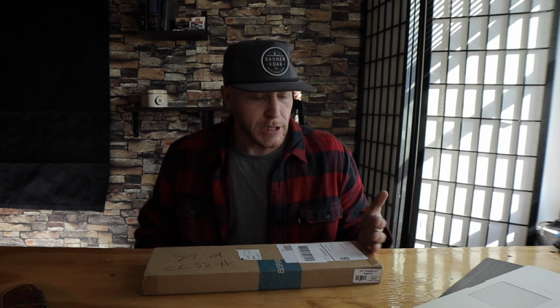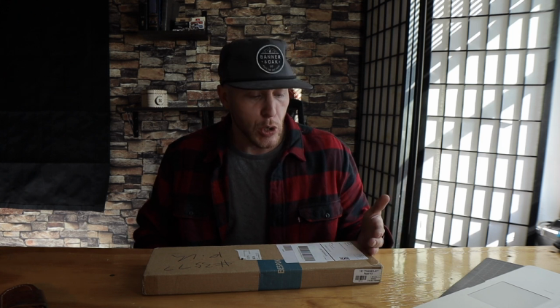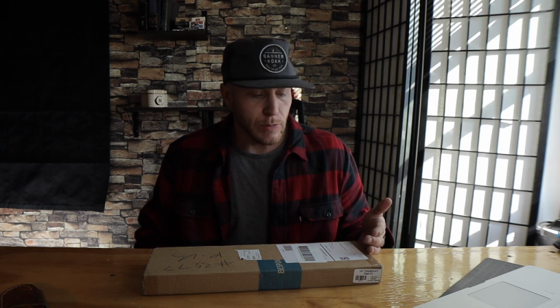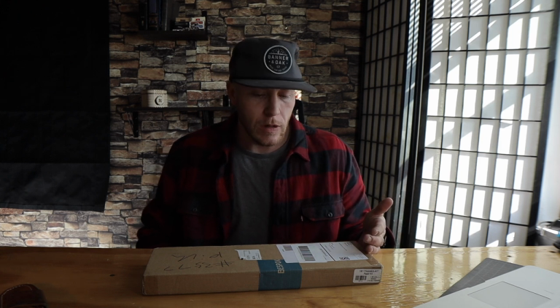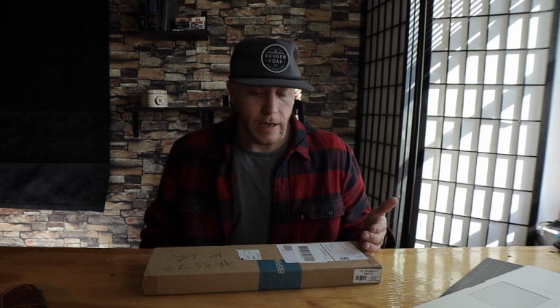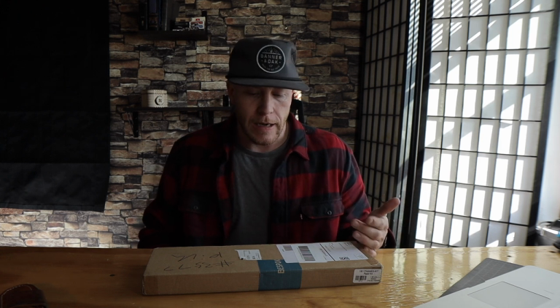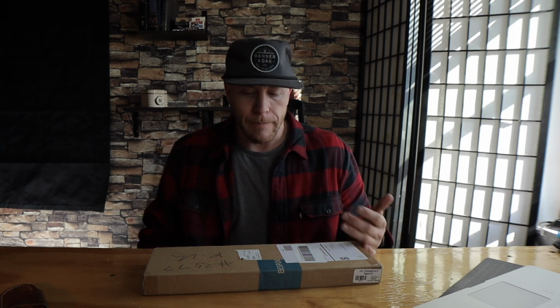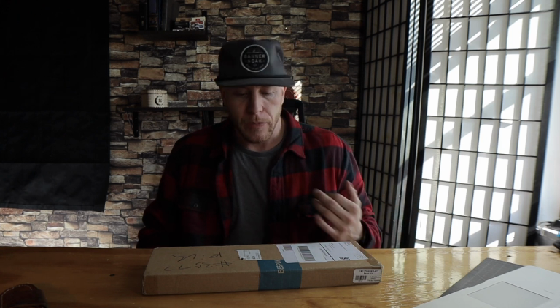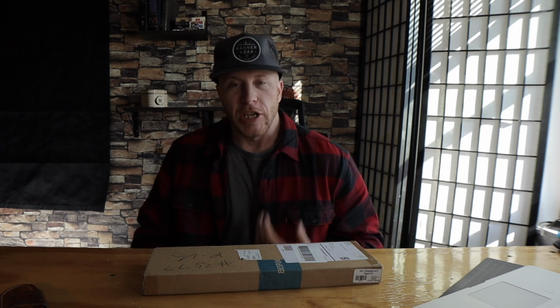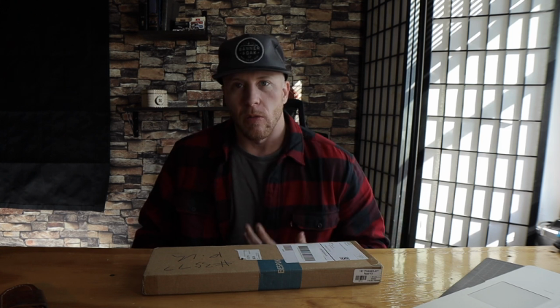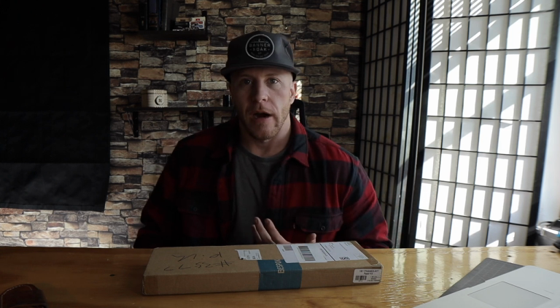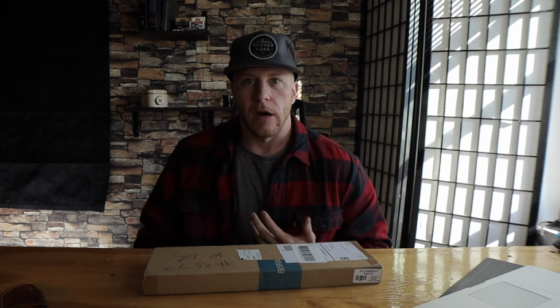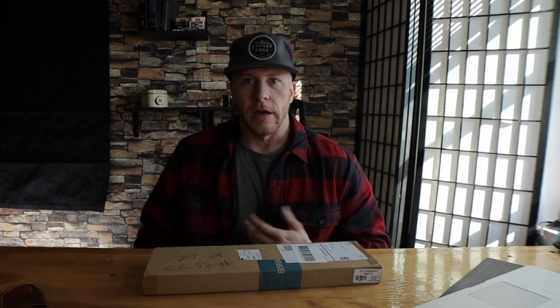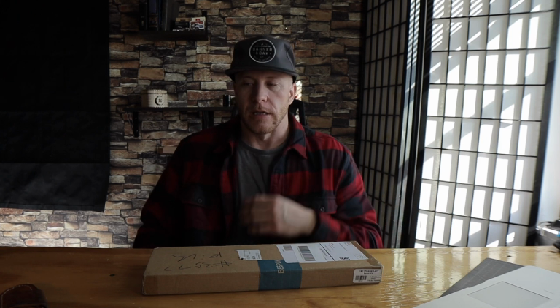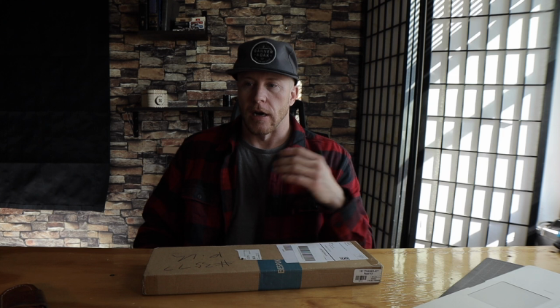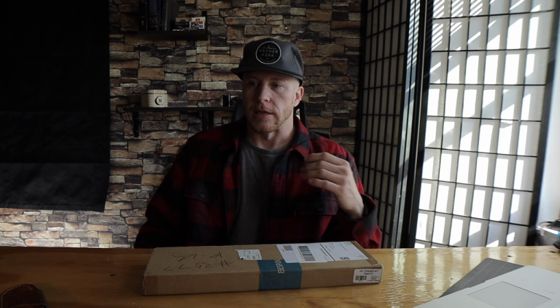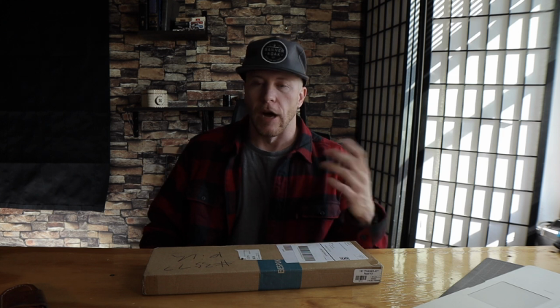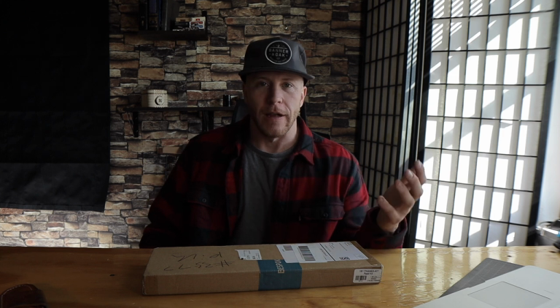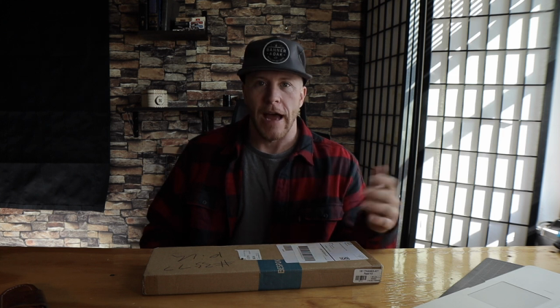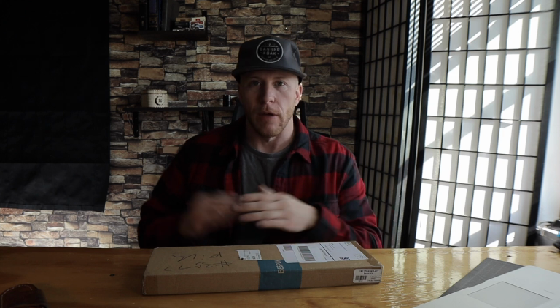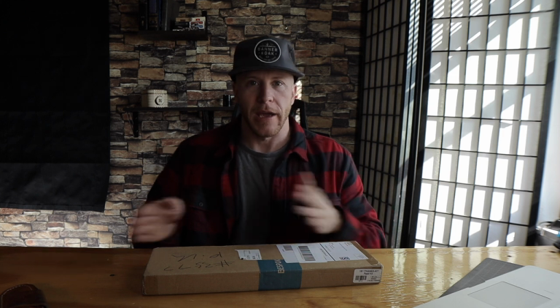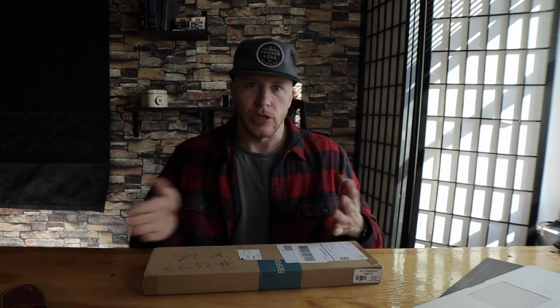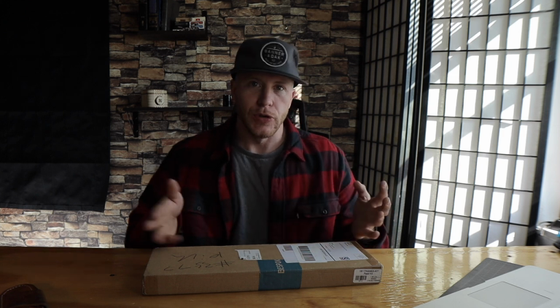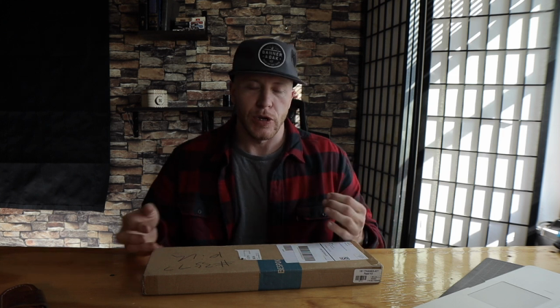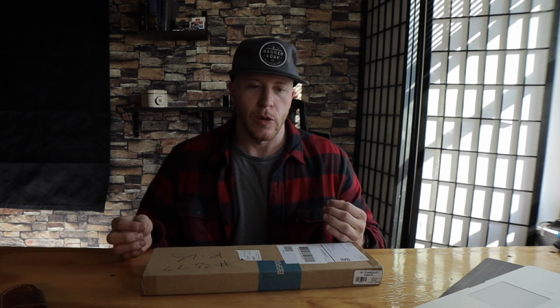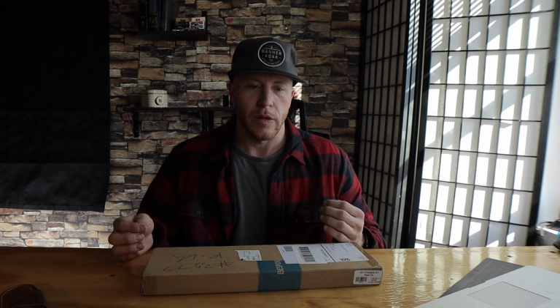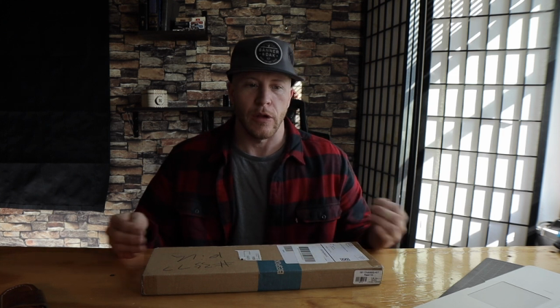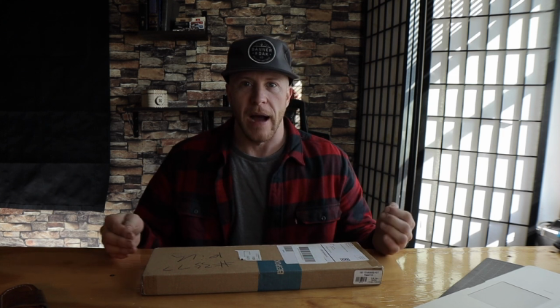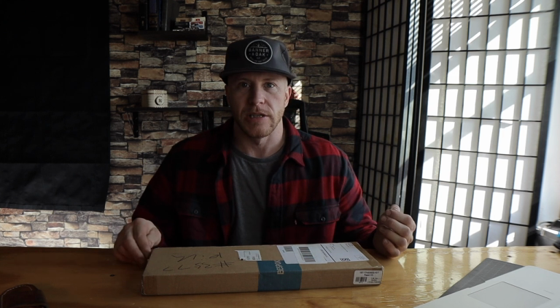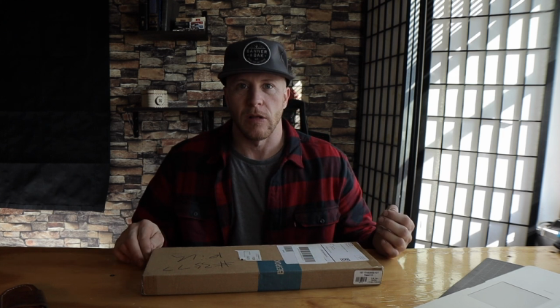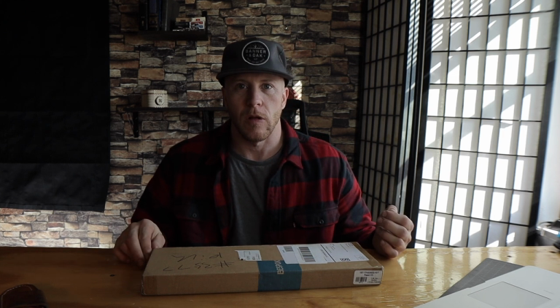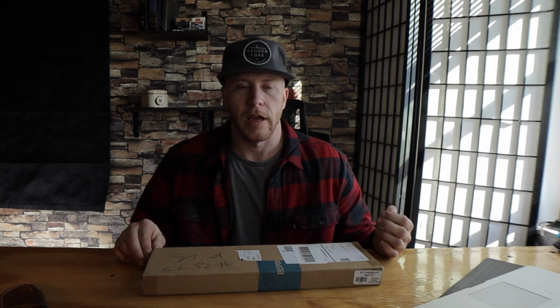Bespoke is more like kitchenware and stuff like that. You can pick and choose what your box is going to look like.